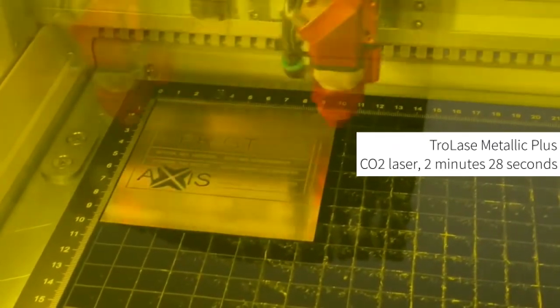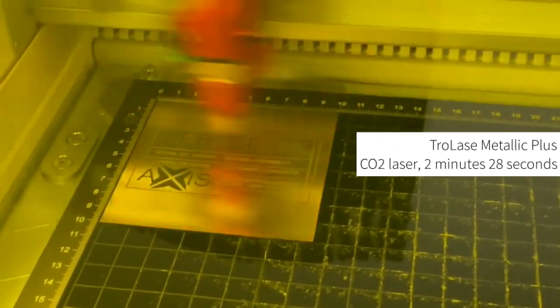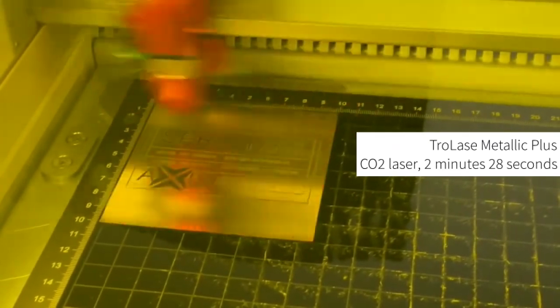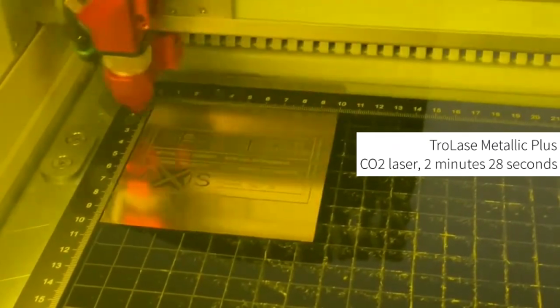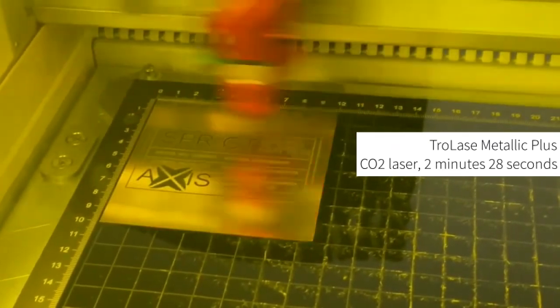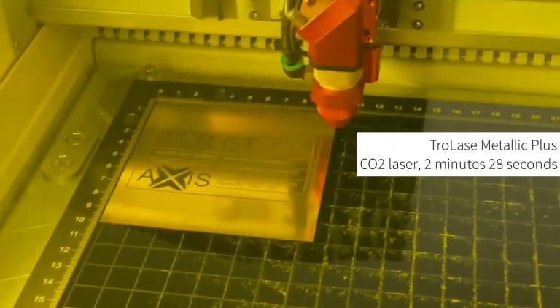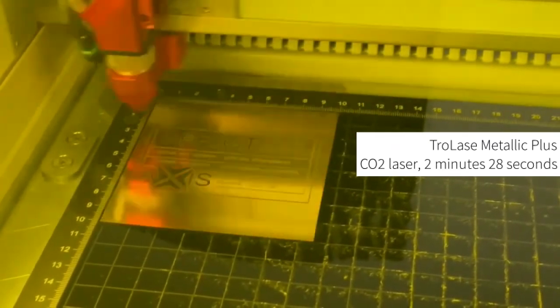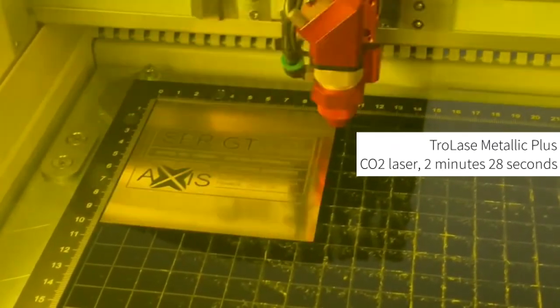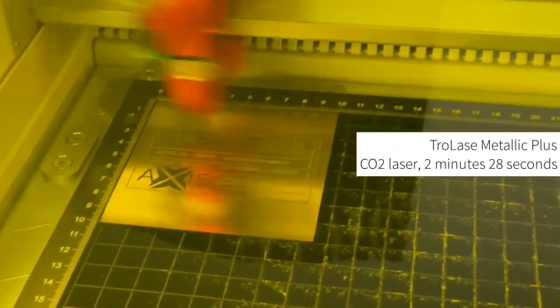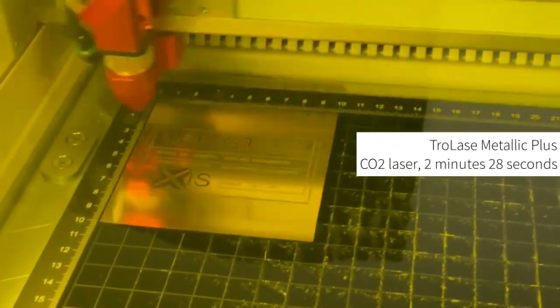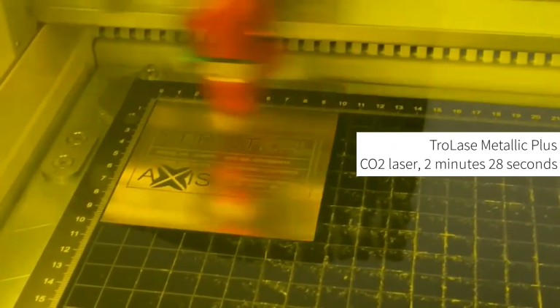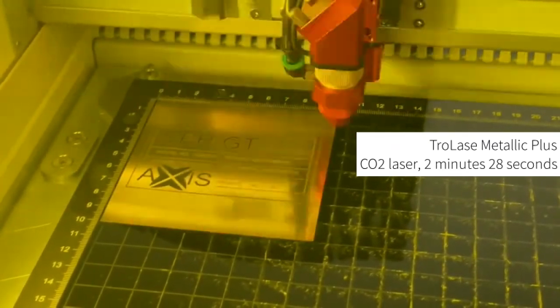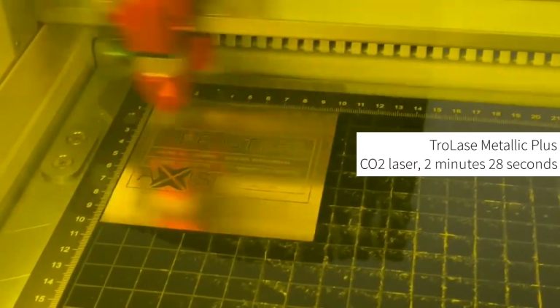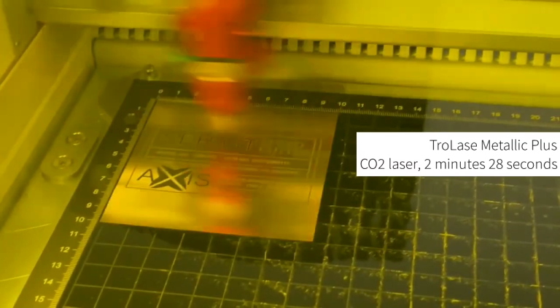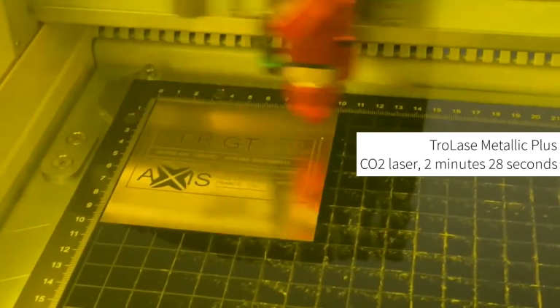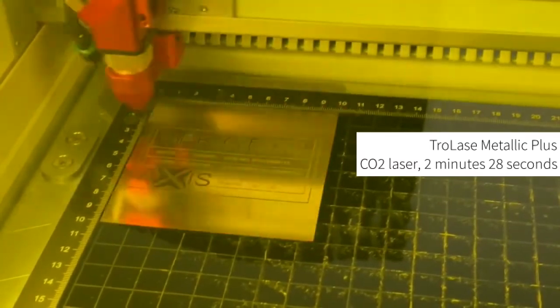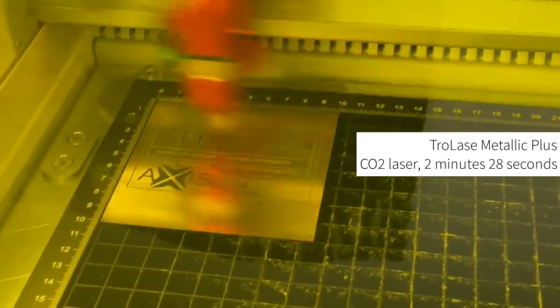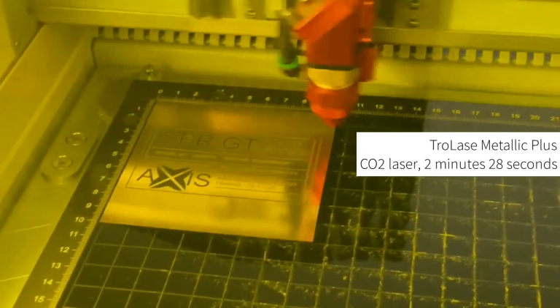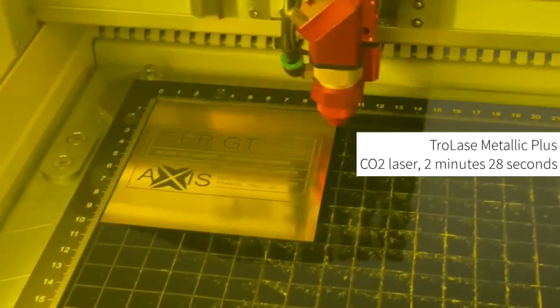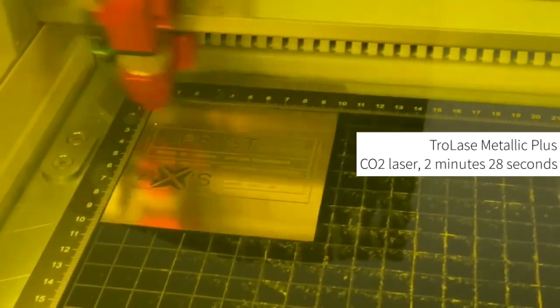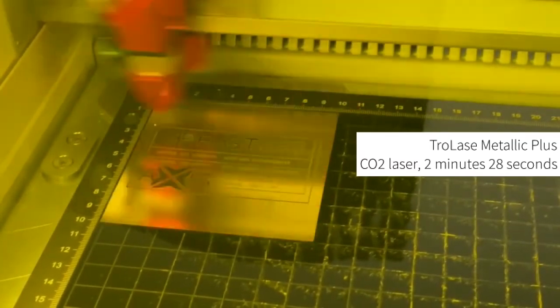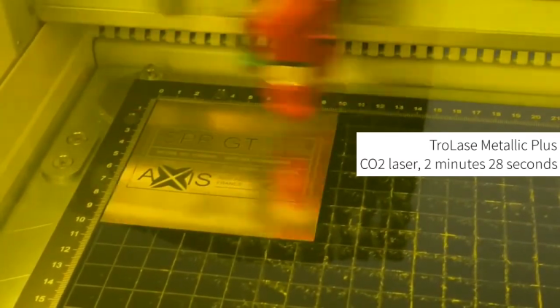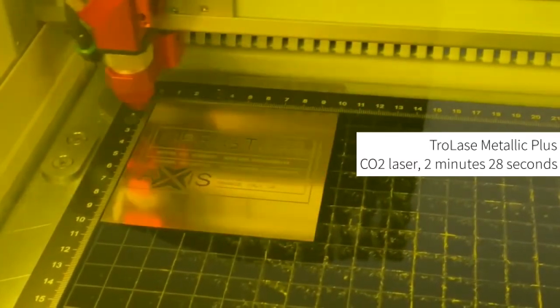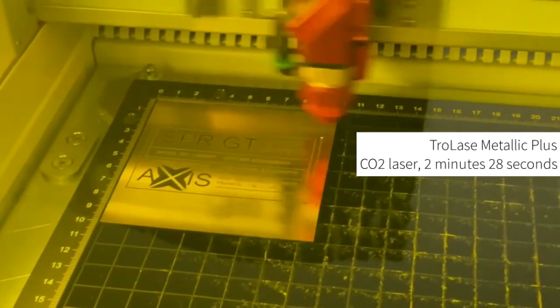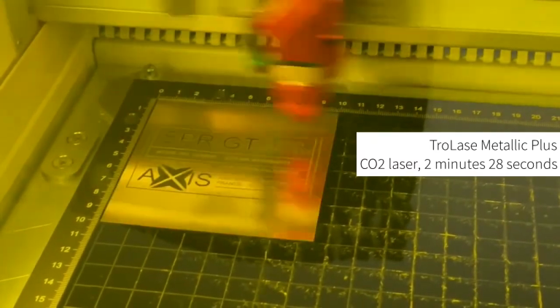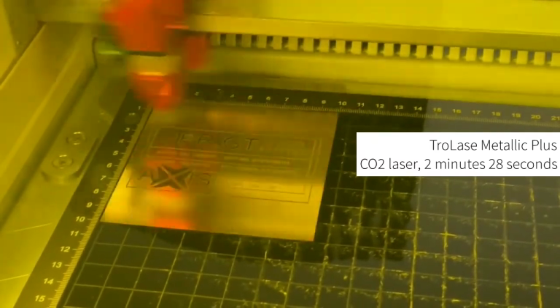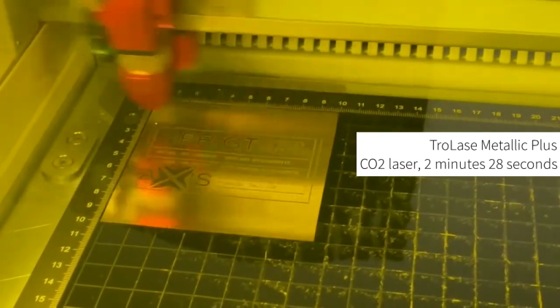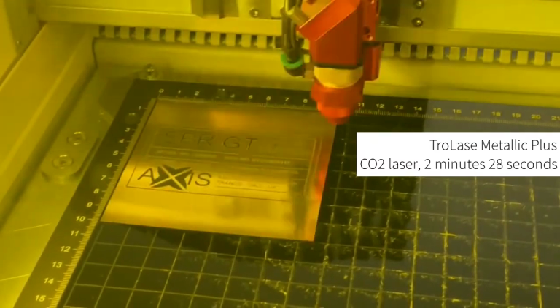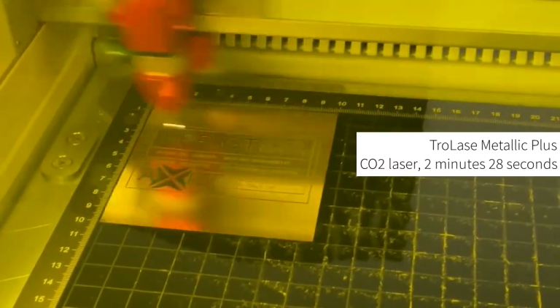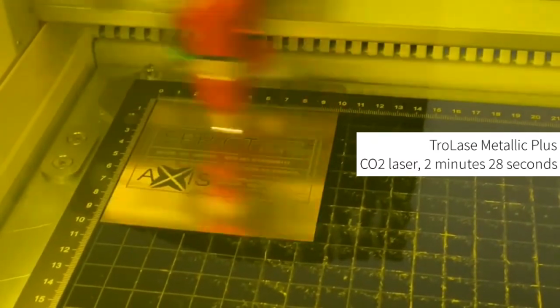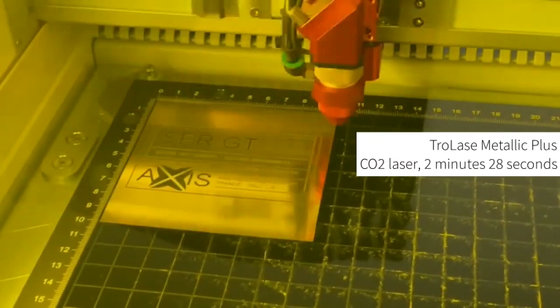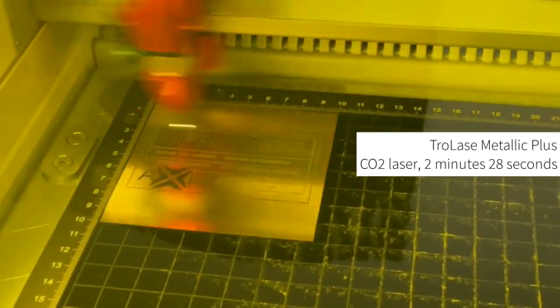There is no preparation required to process the material — simply place it on the laser bed and begin laser processing.